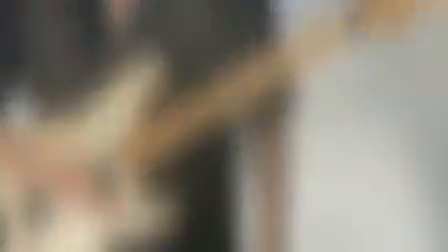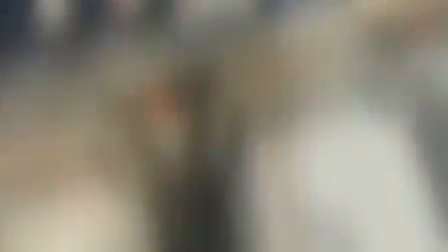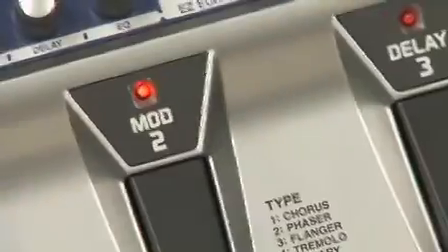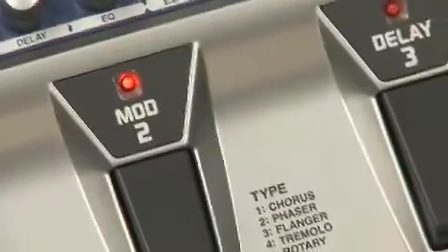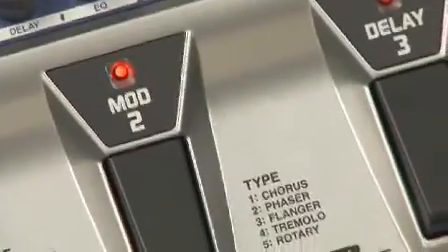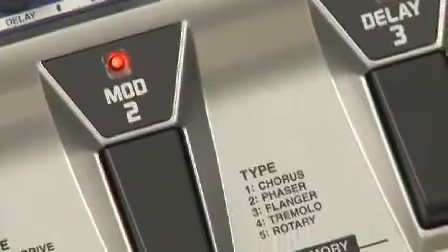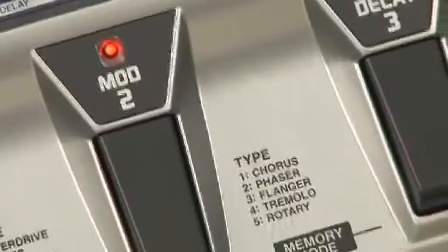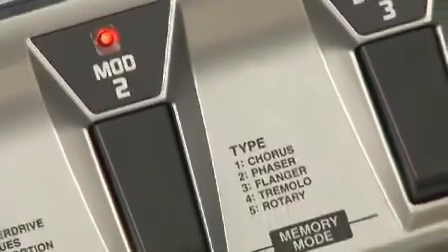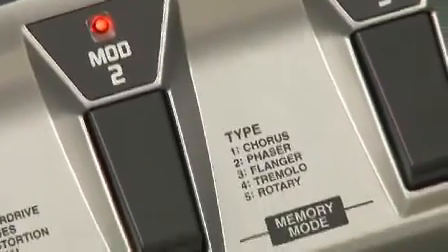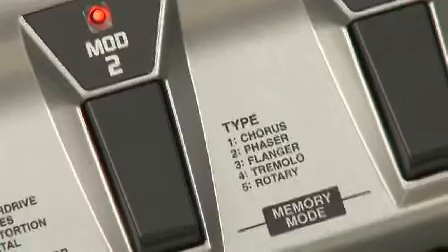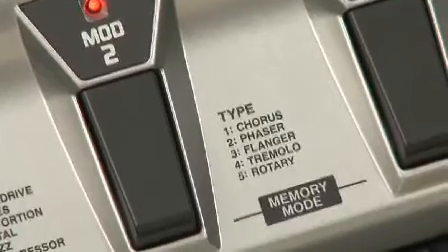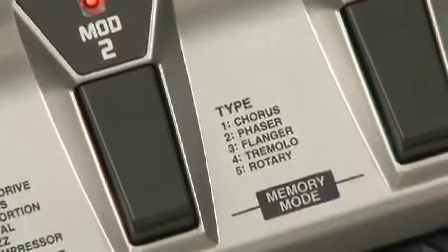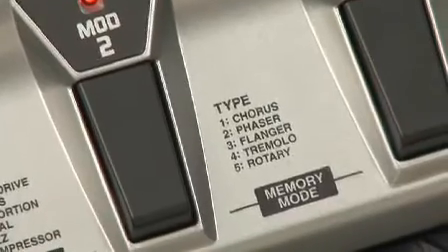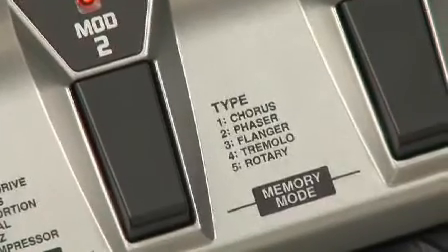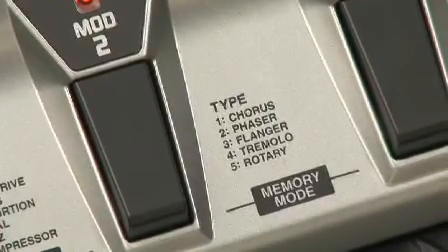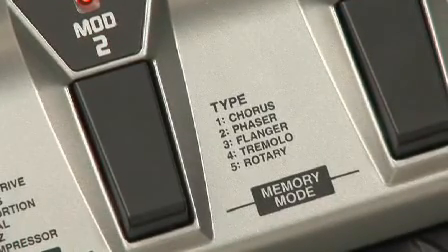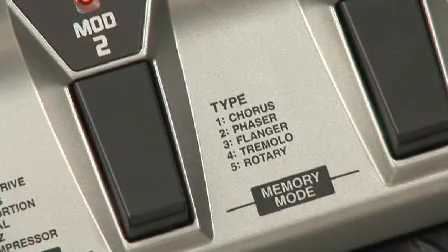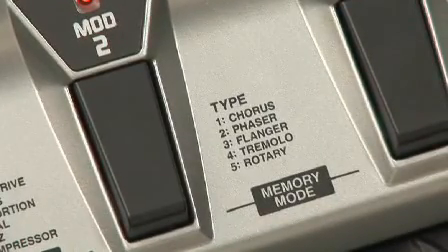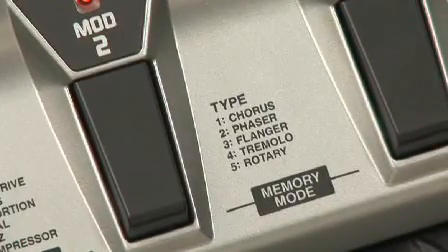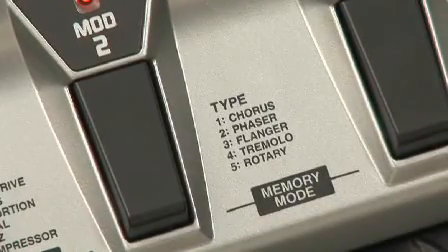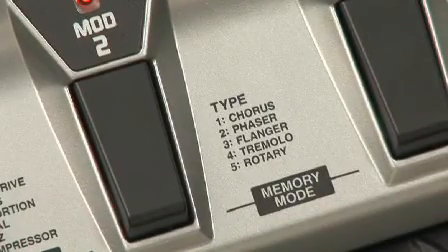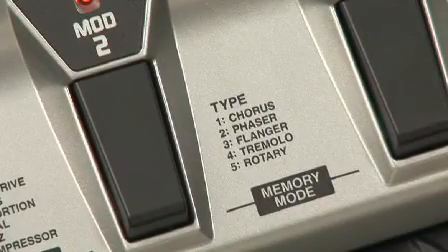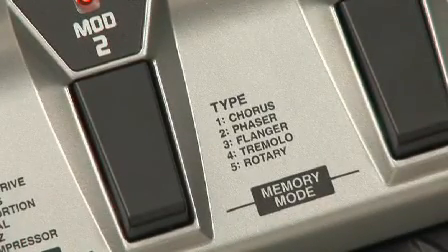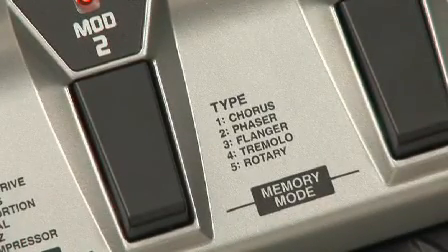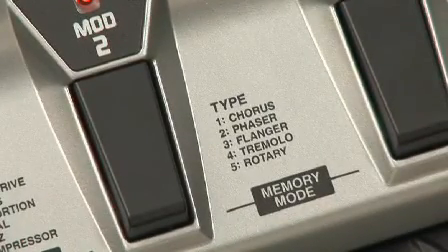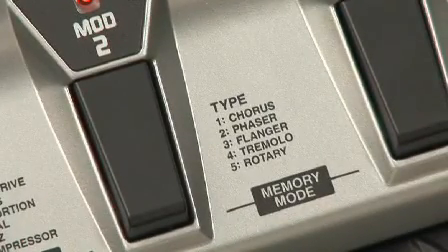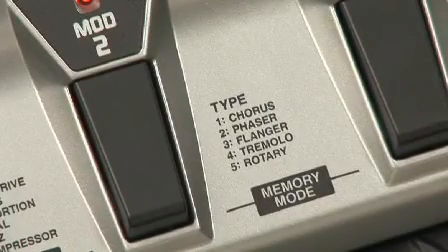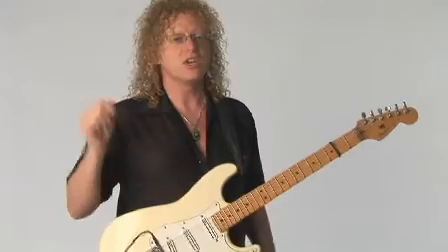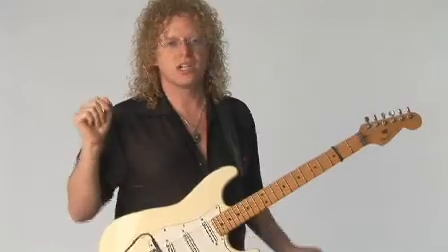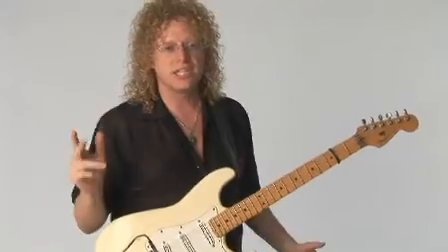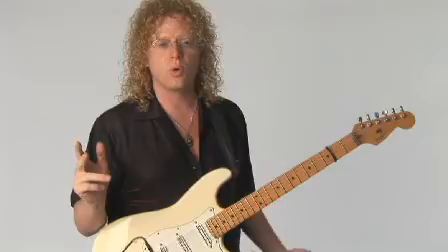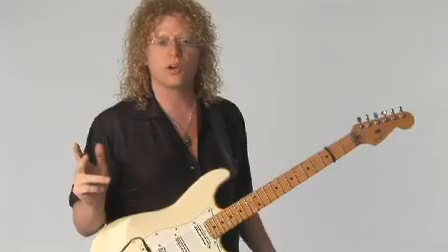The second pedal is all my modulation like chorus, phaser, flanger, tremolo, rotary. Here's a clean chorus.